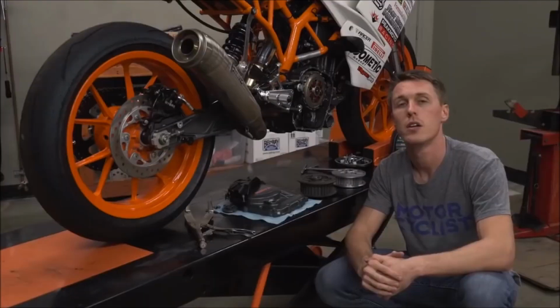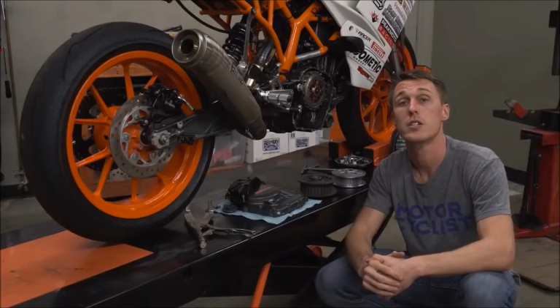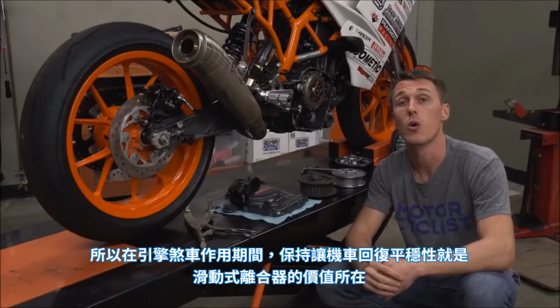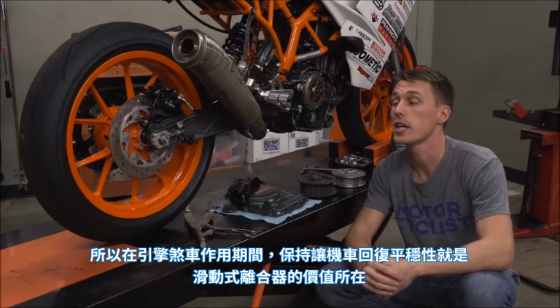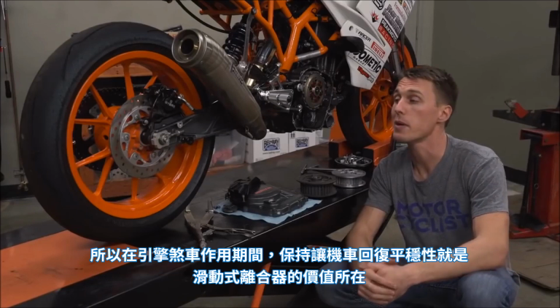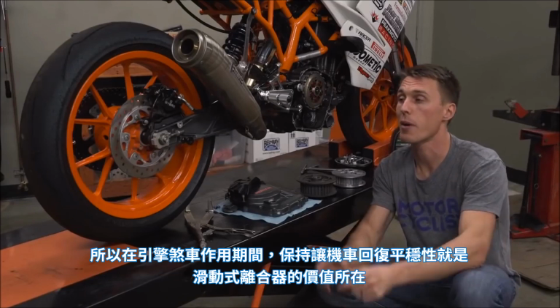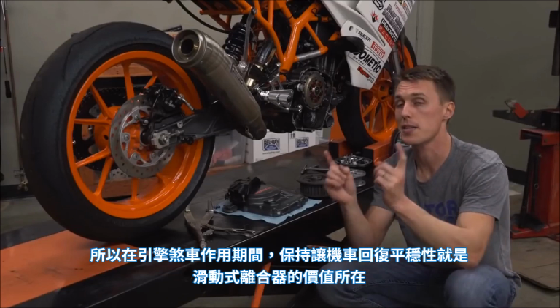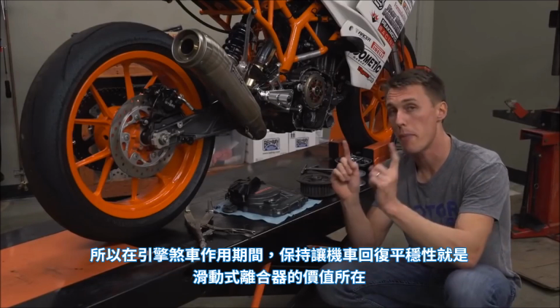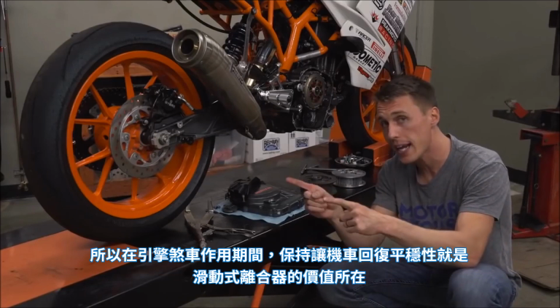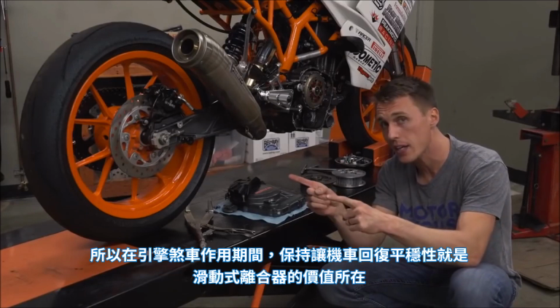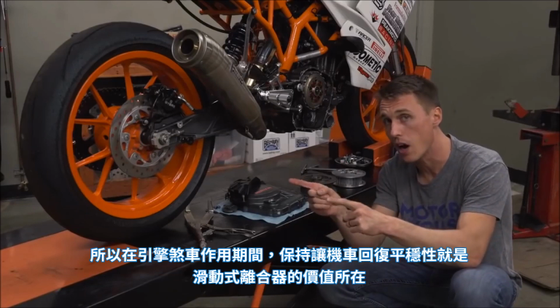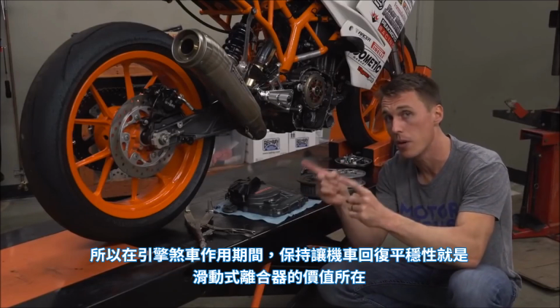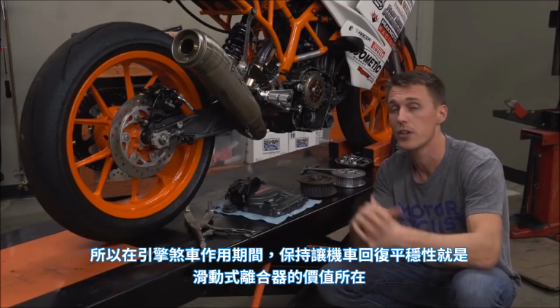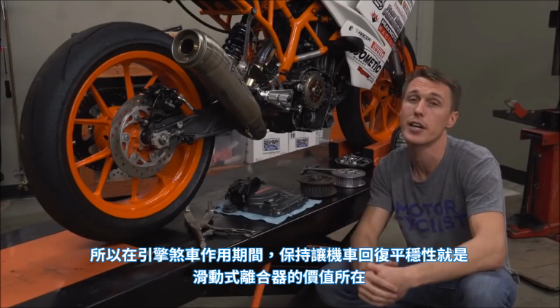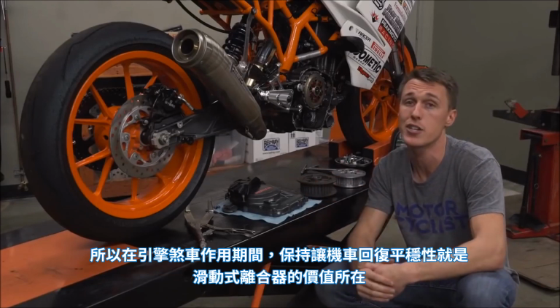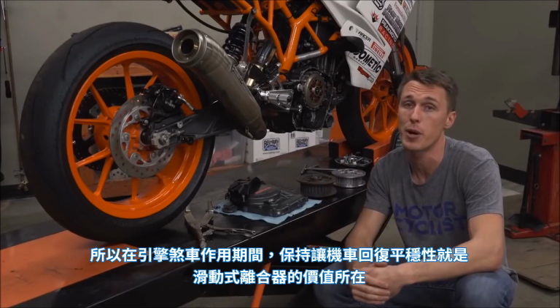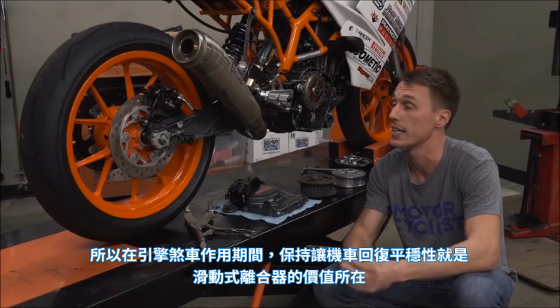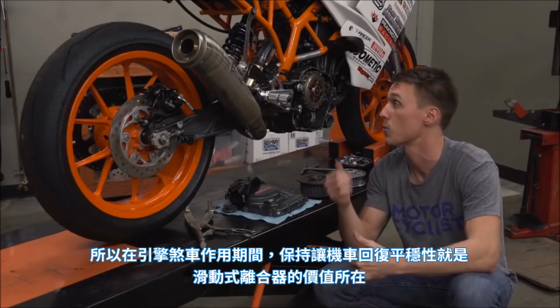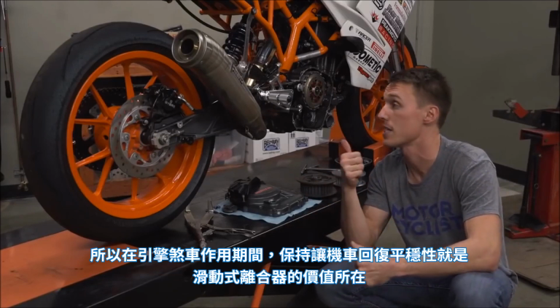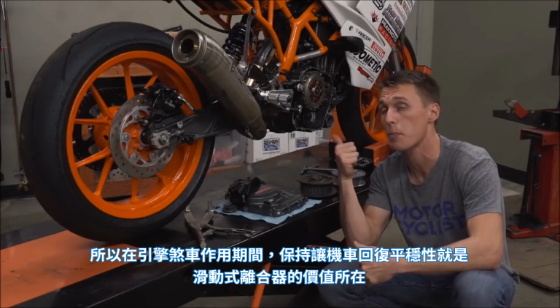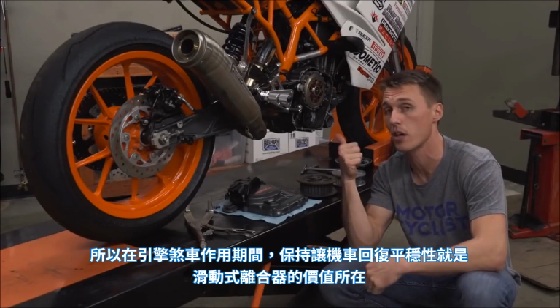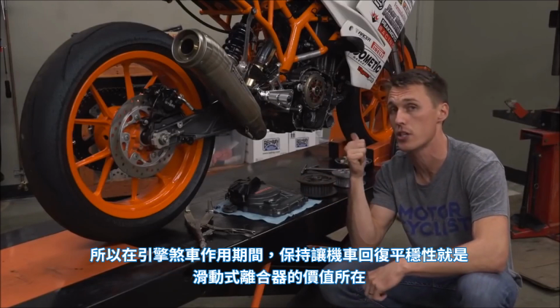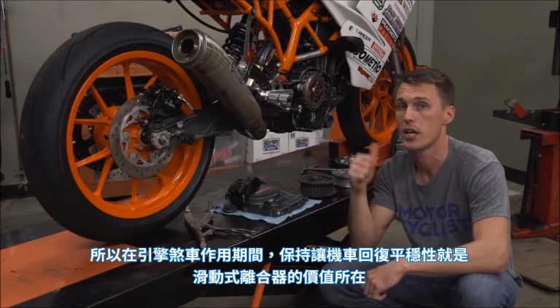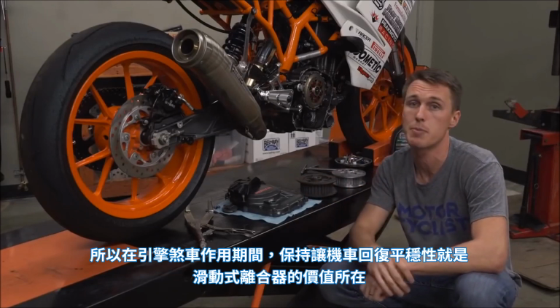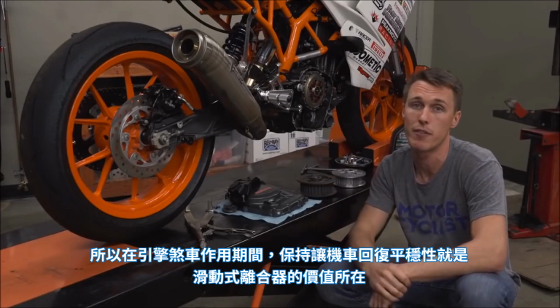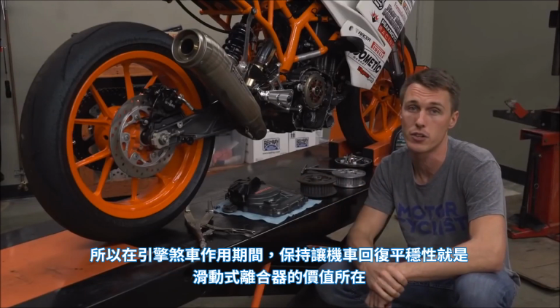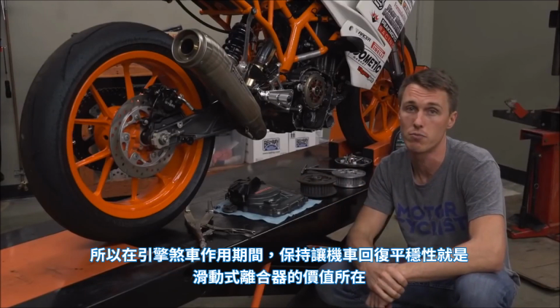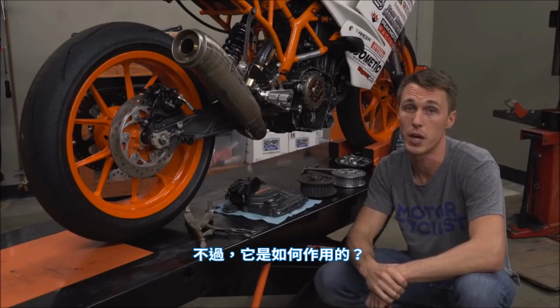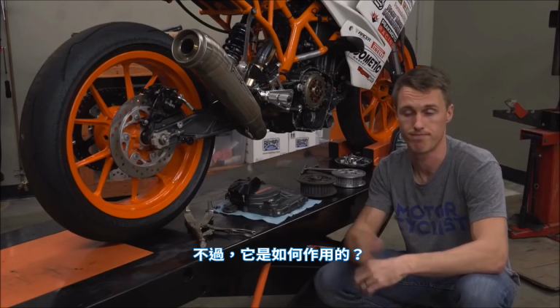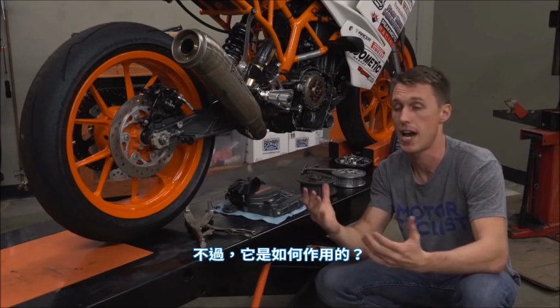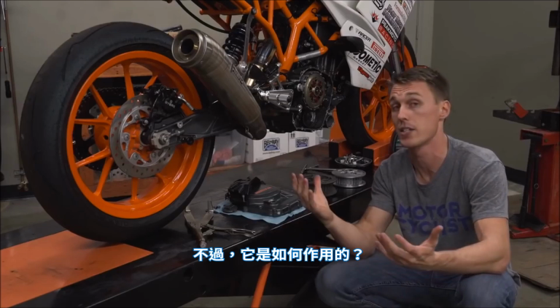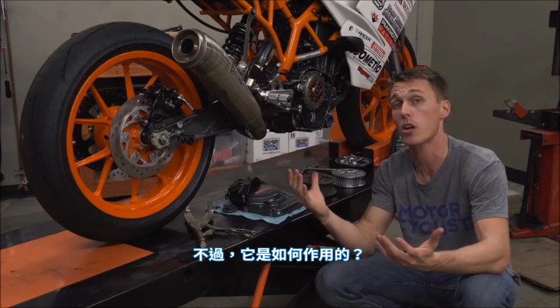Keeping the bike's back end calm during engine braking is why a slipper clutch is beneficial. But how does it work?